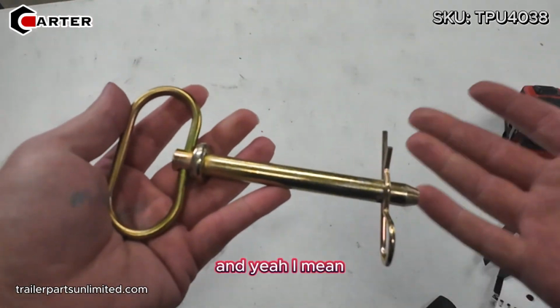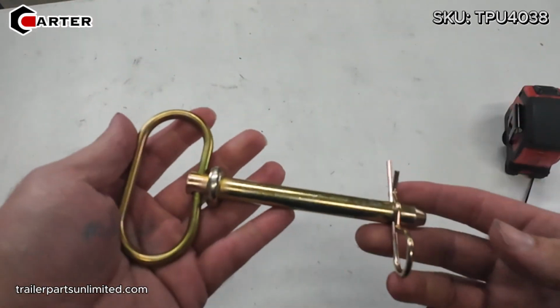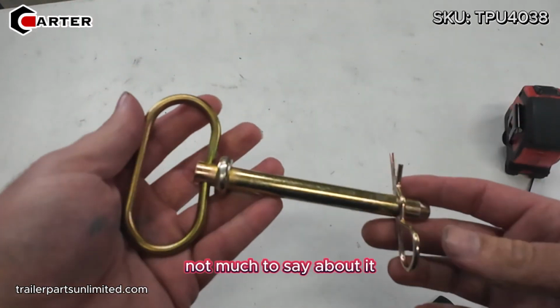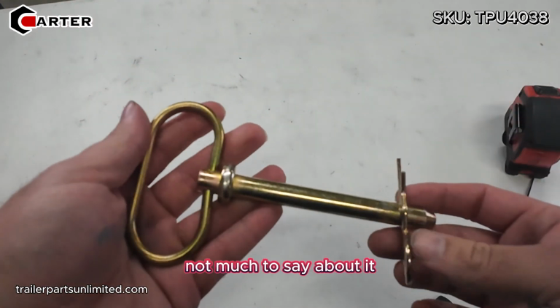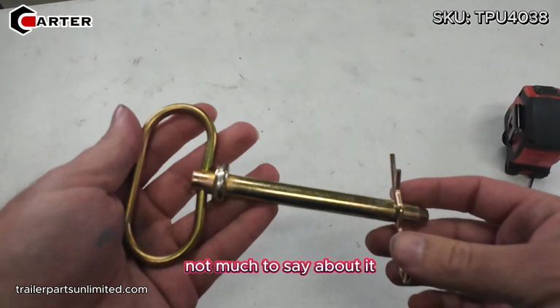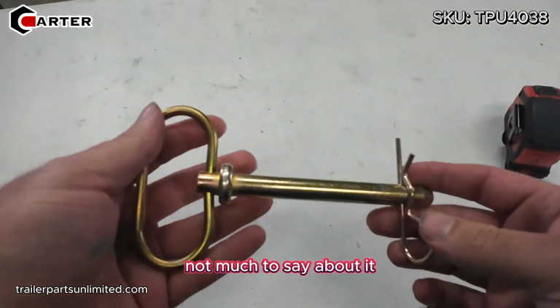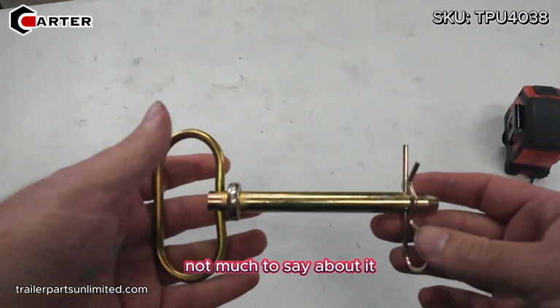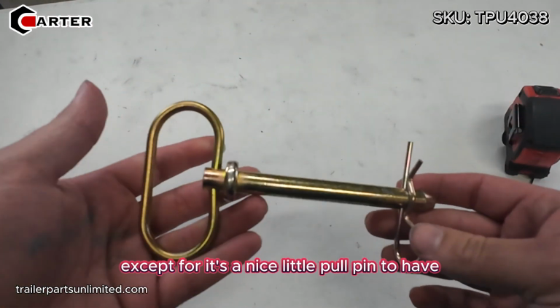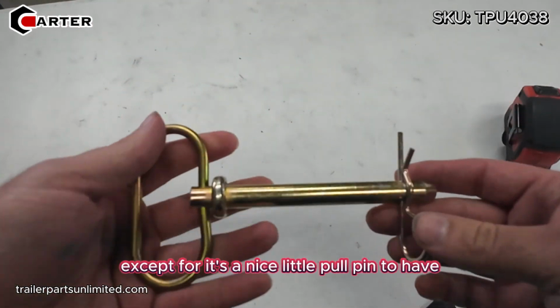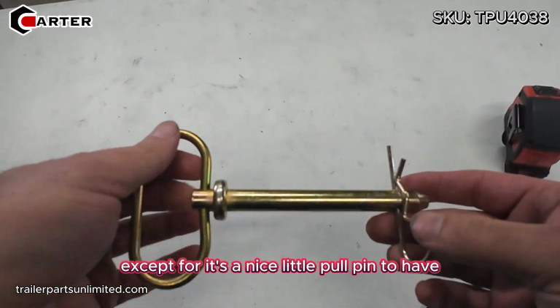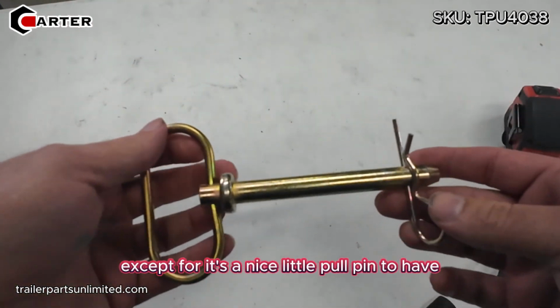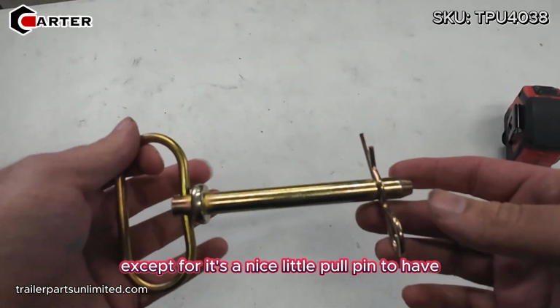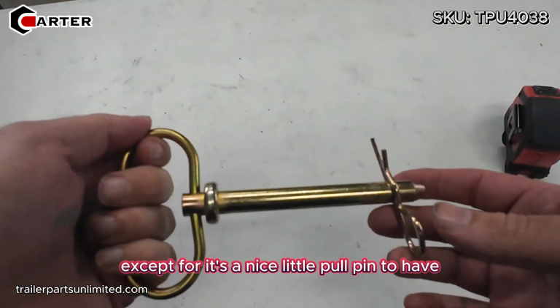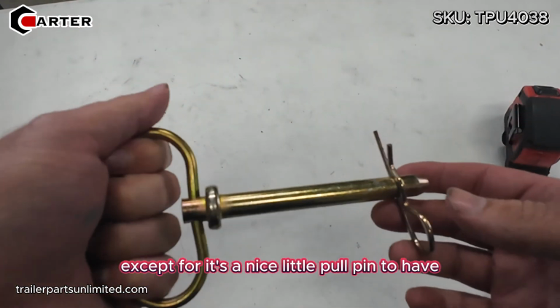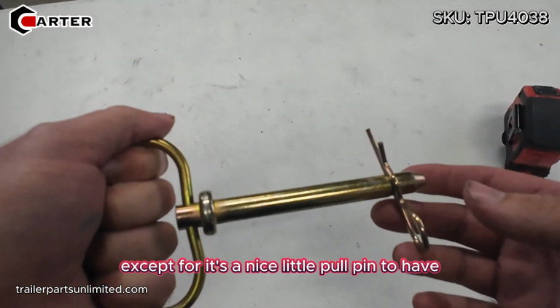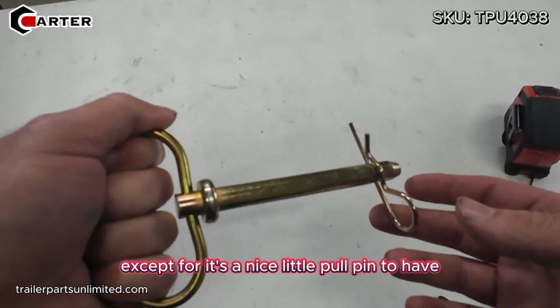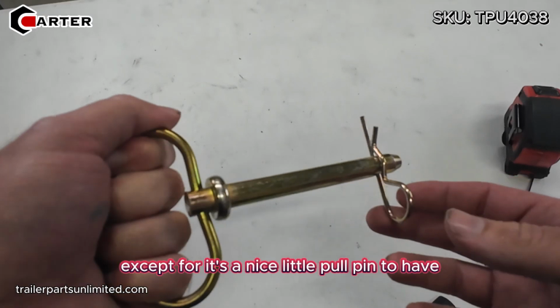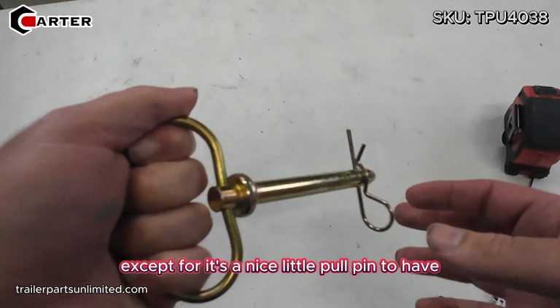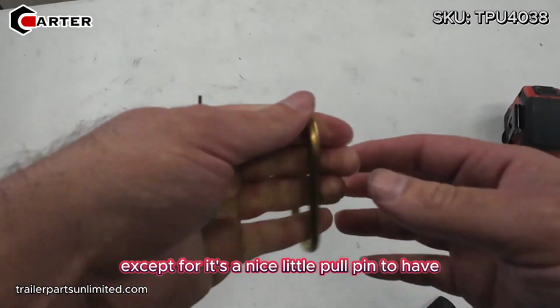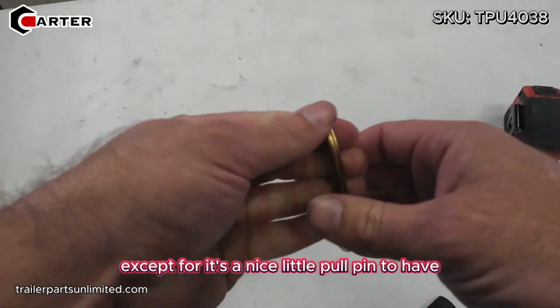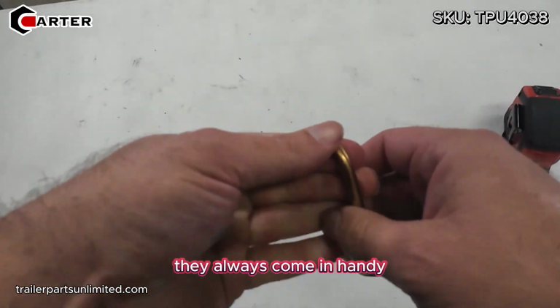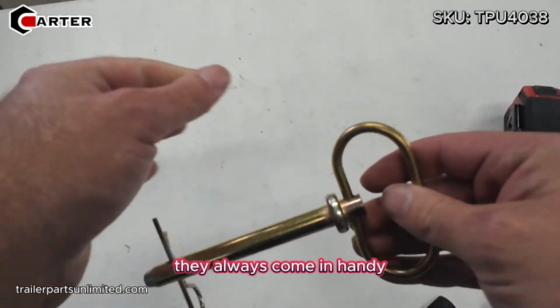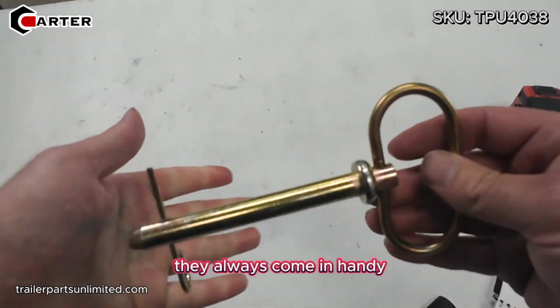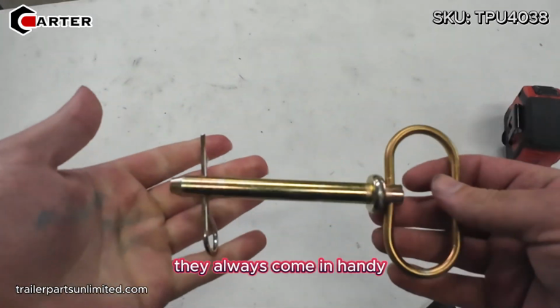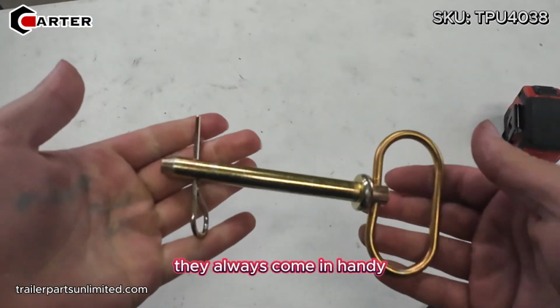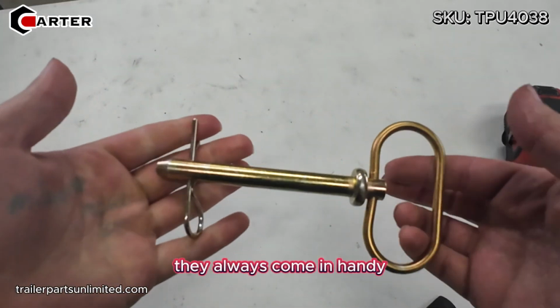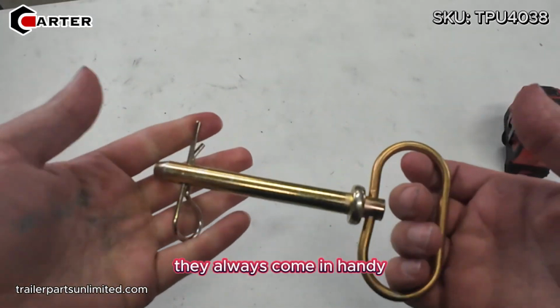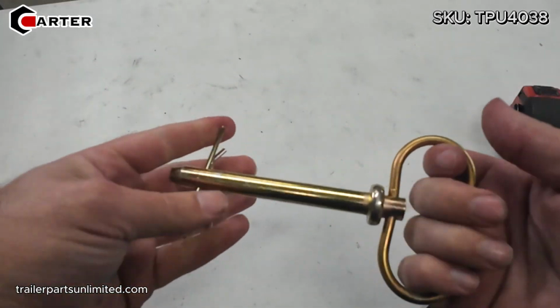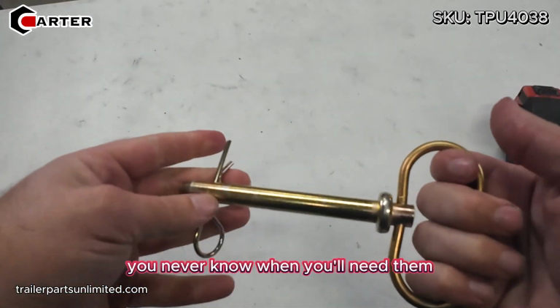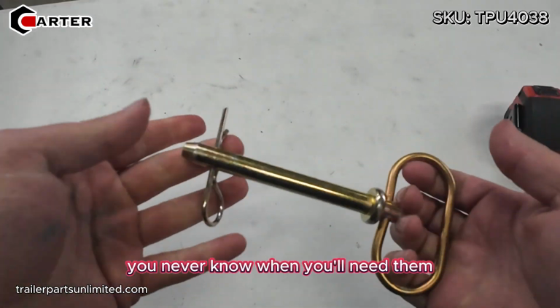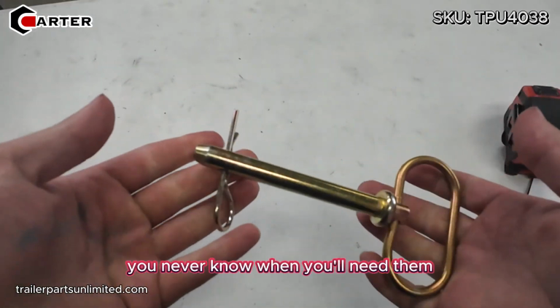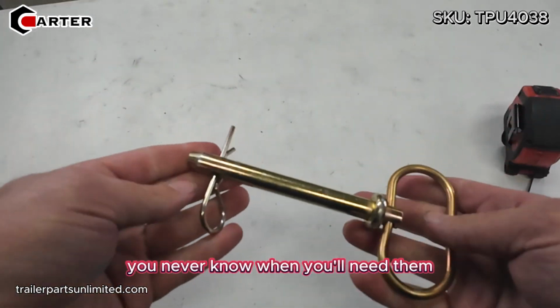Not much to say about it except it's a nice little pull pin to have. They always come in handy — you never know when you'll need them.